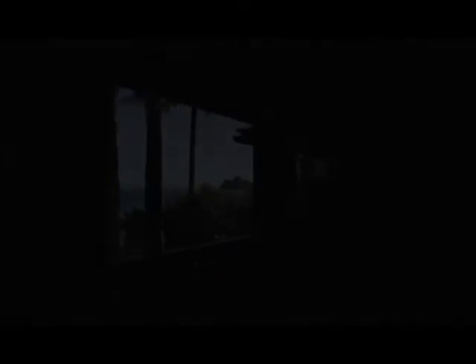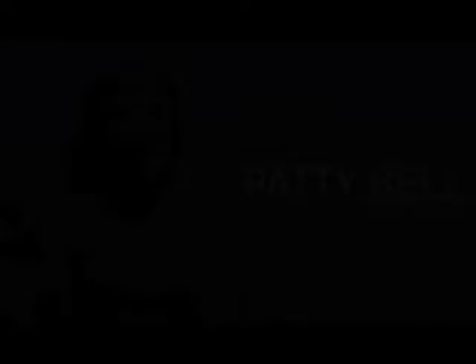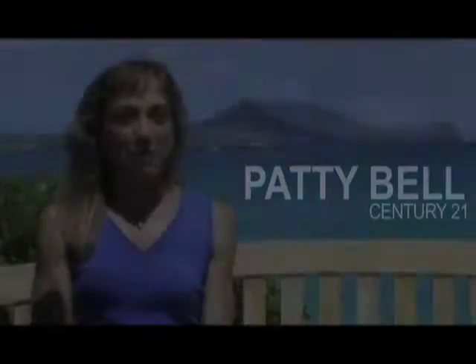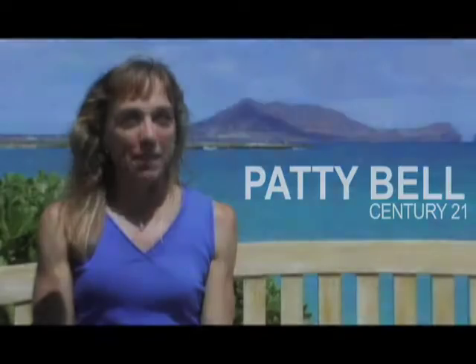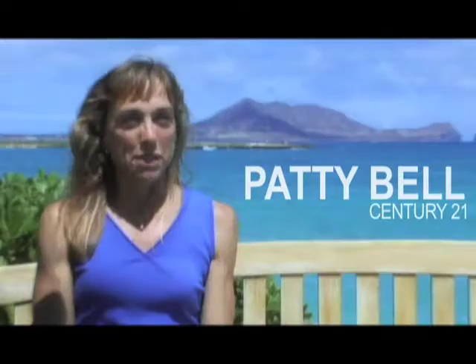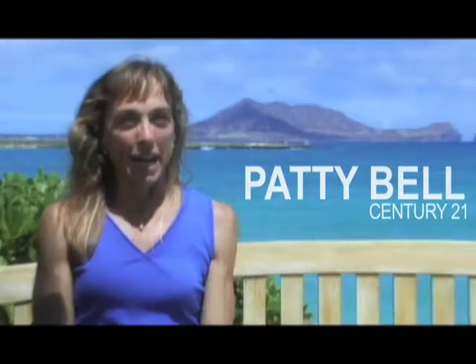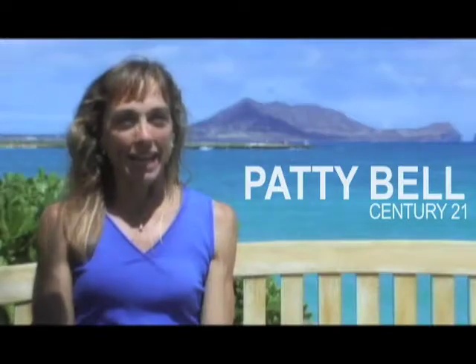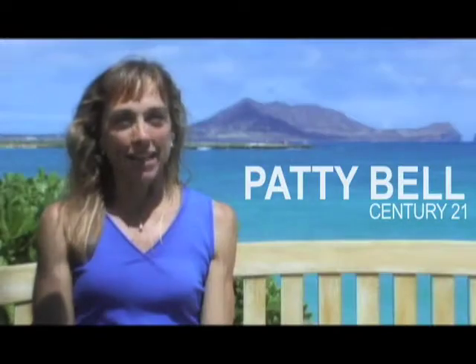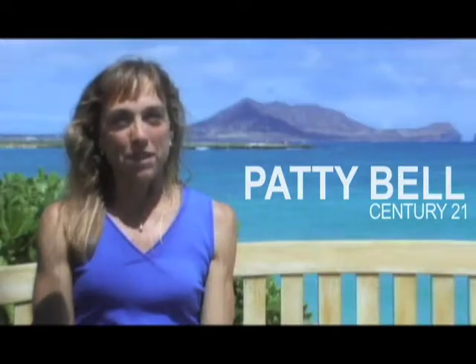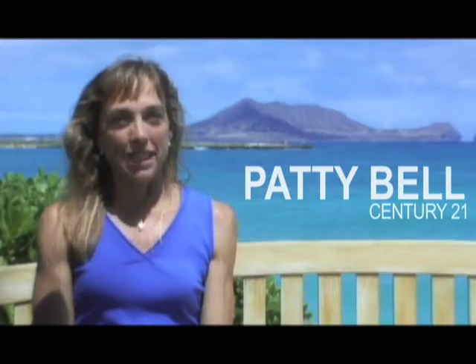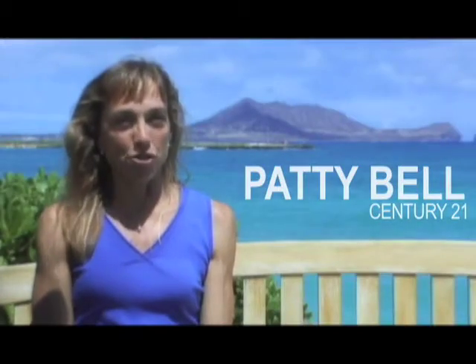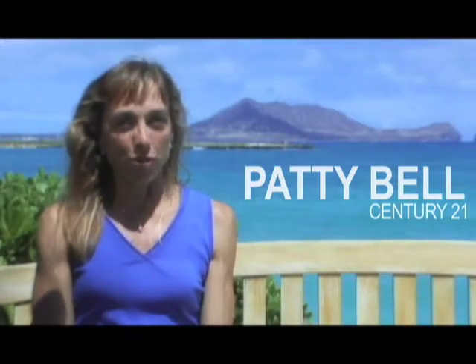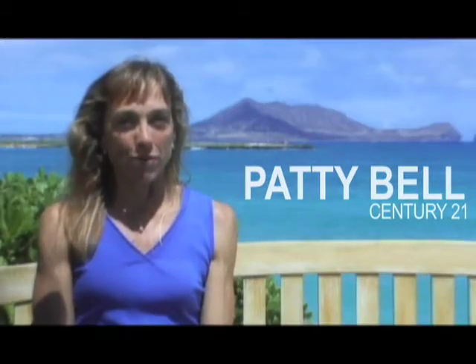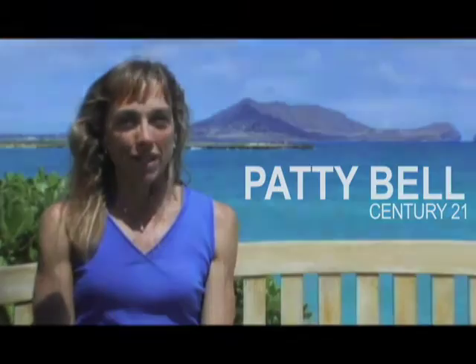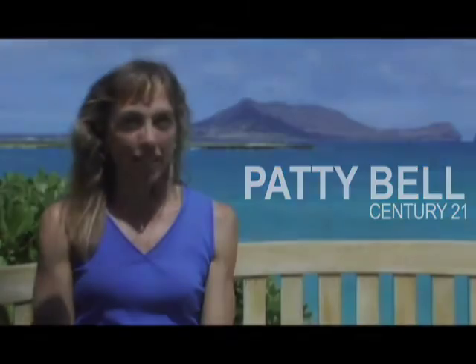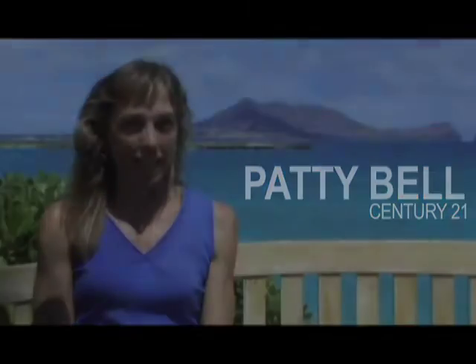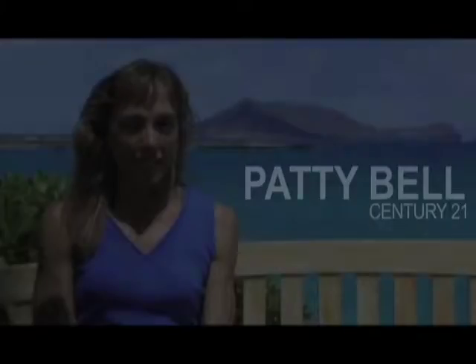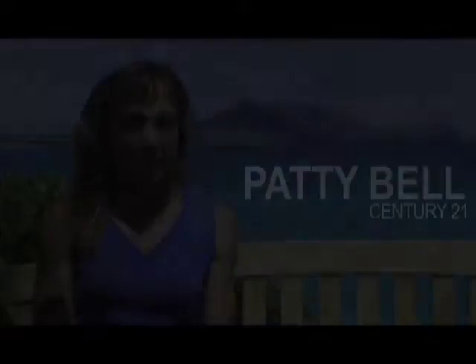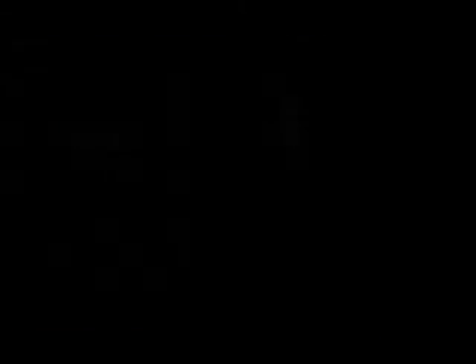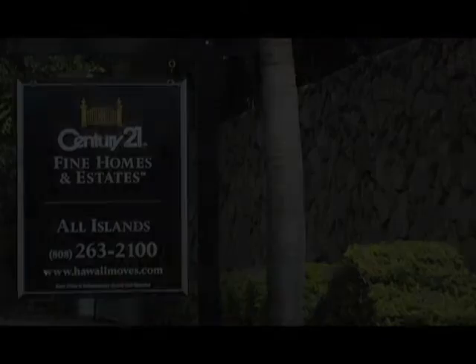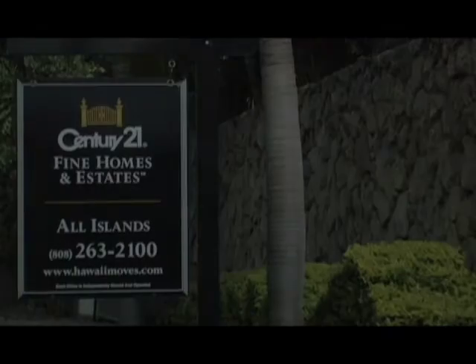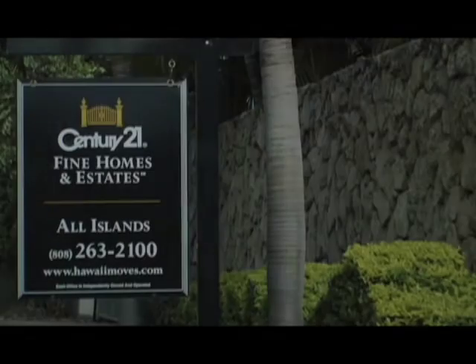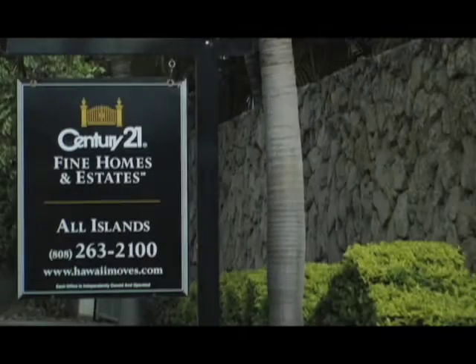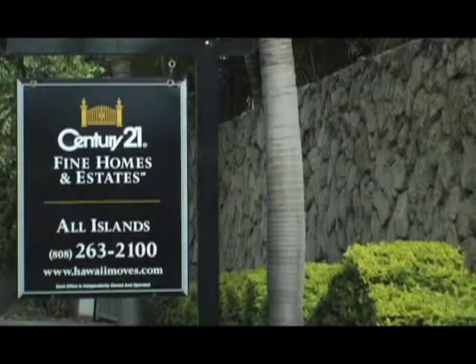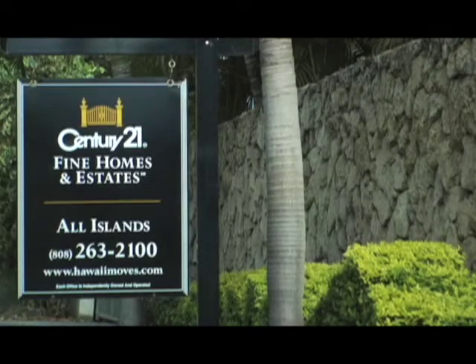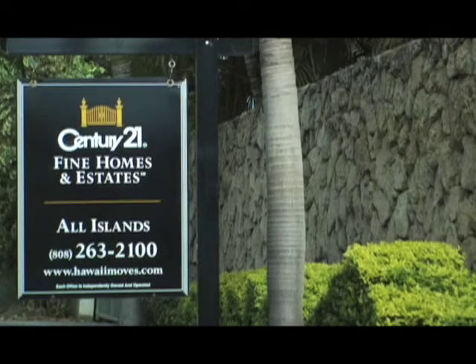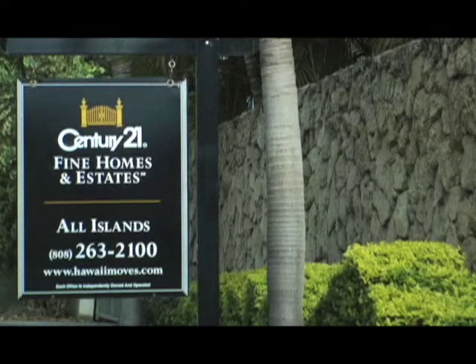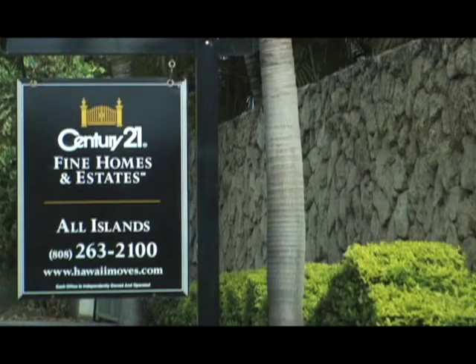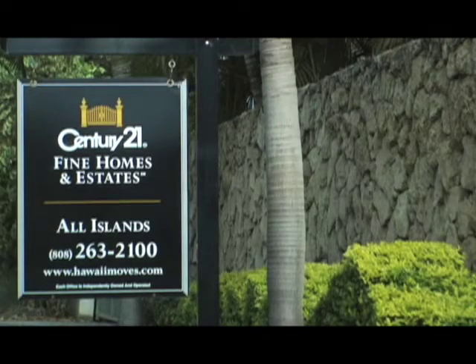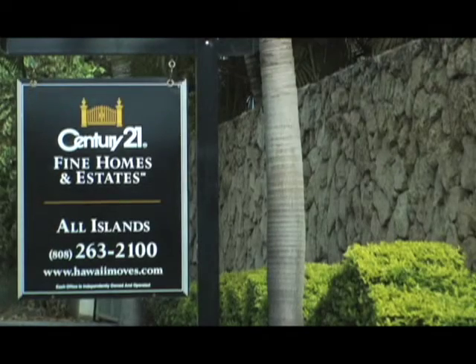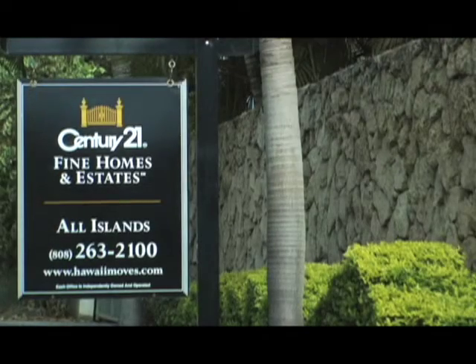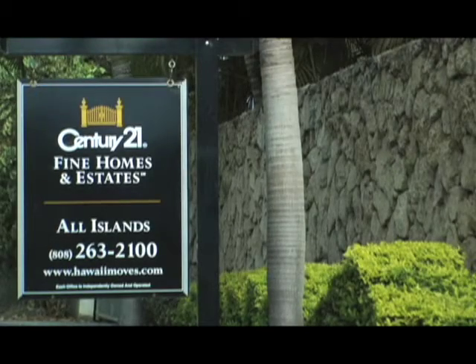Hi, my name is Patti. I'm with Century 21 All Islands. Welcome to this home here on Lanikai Beach.